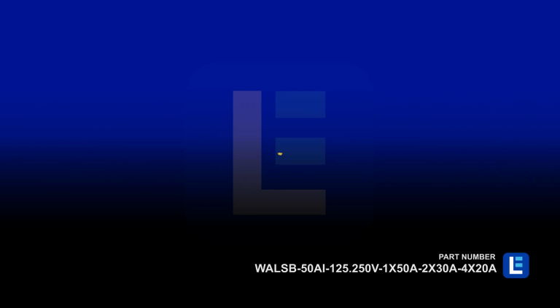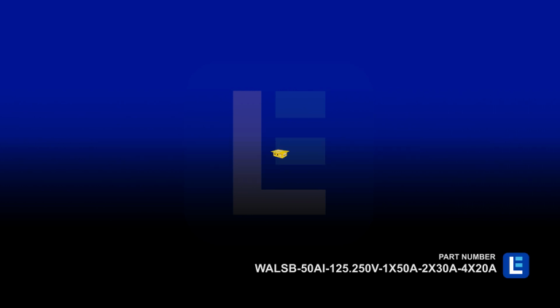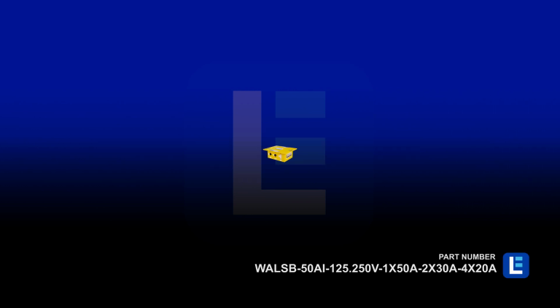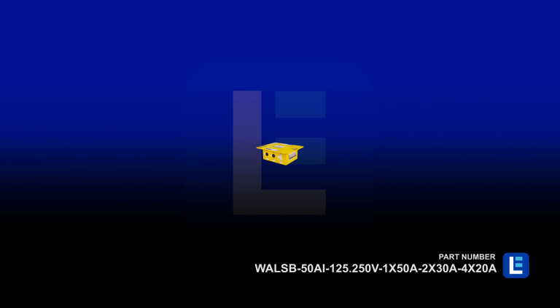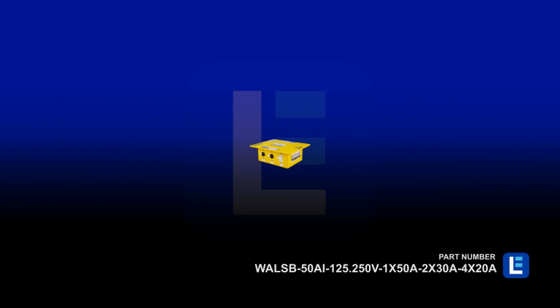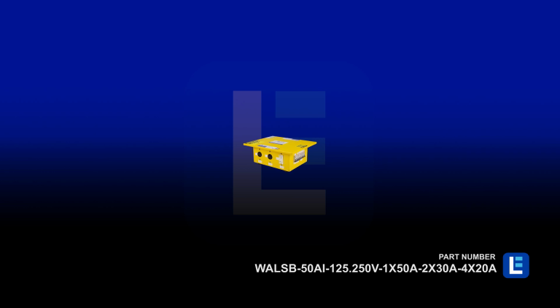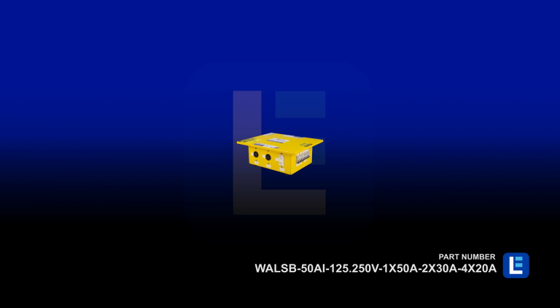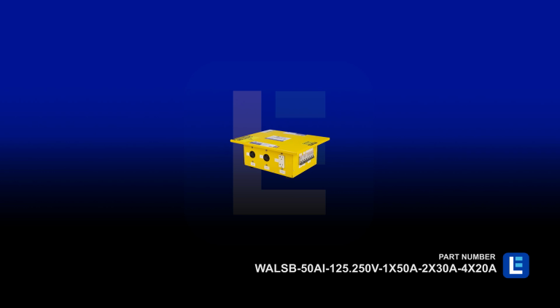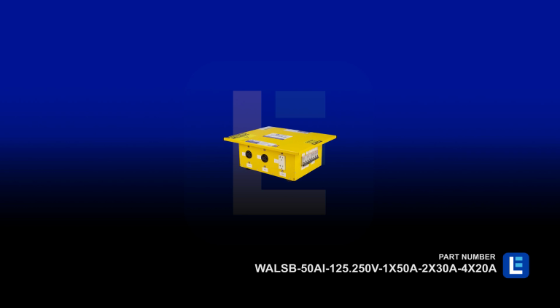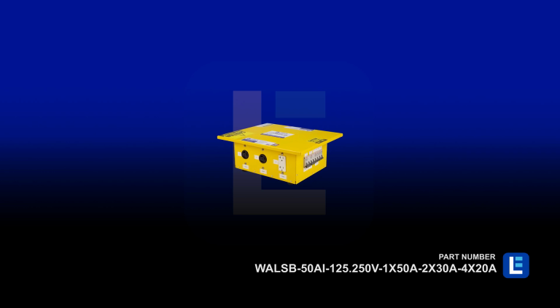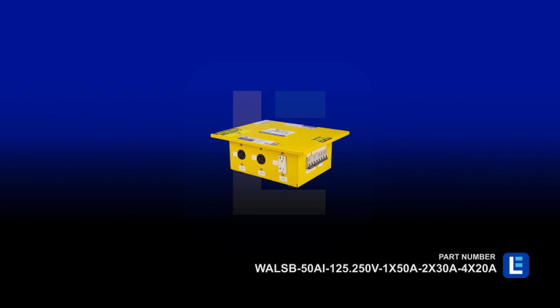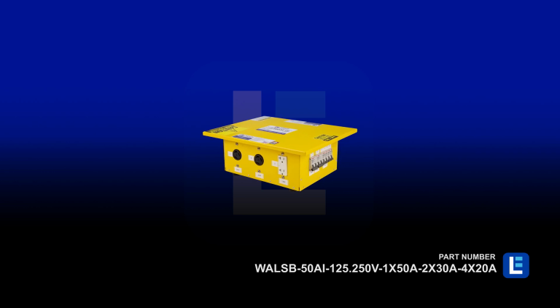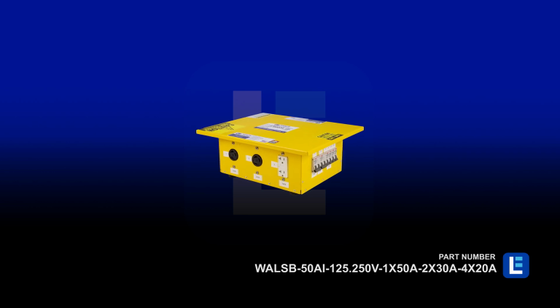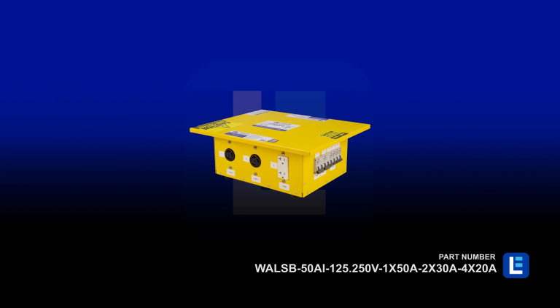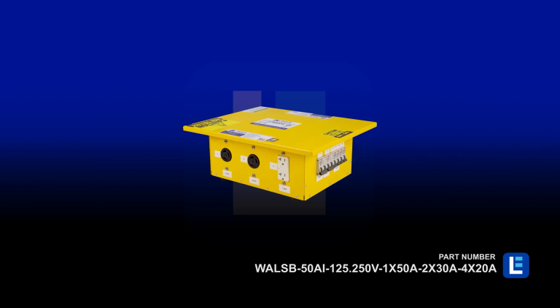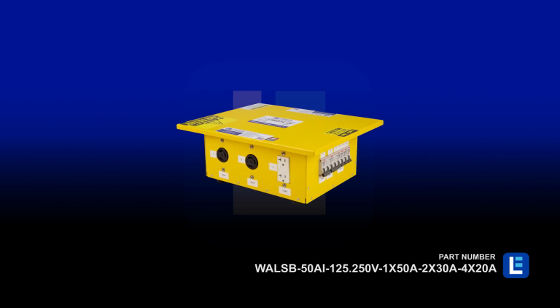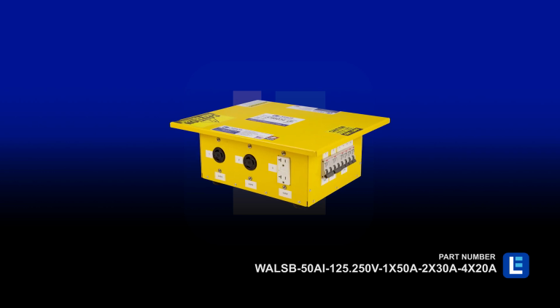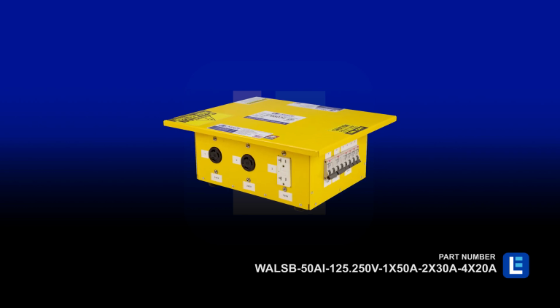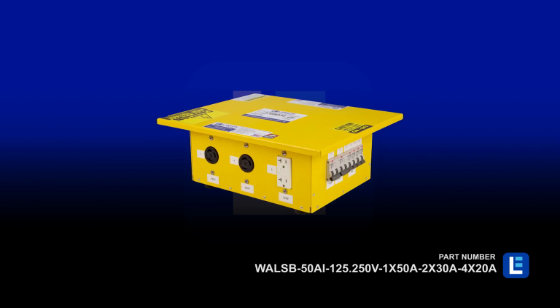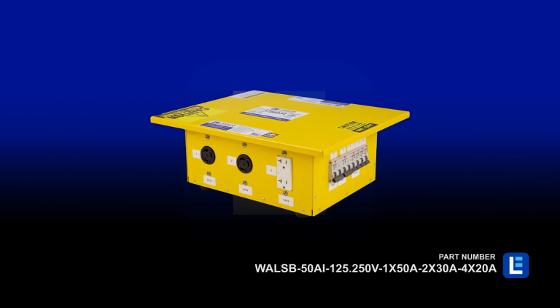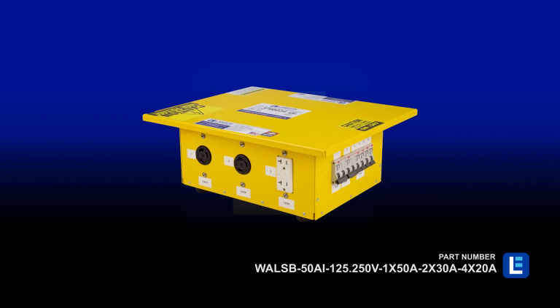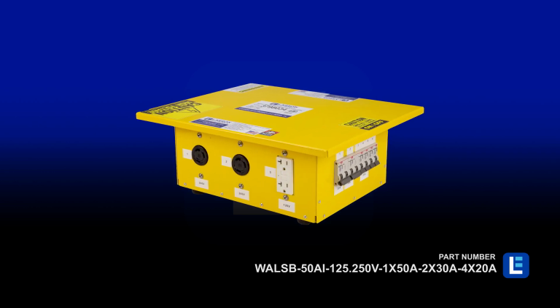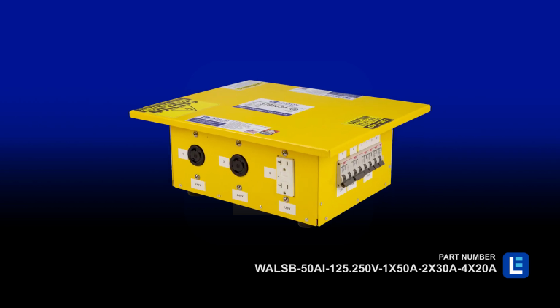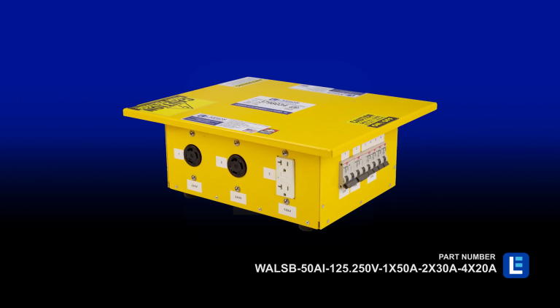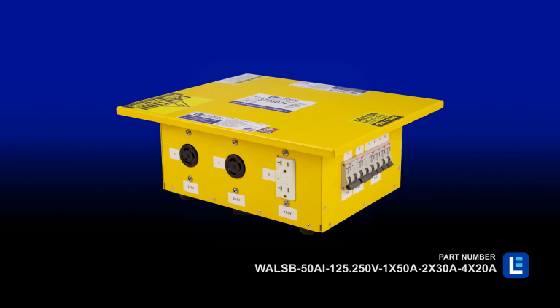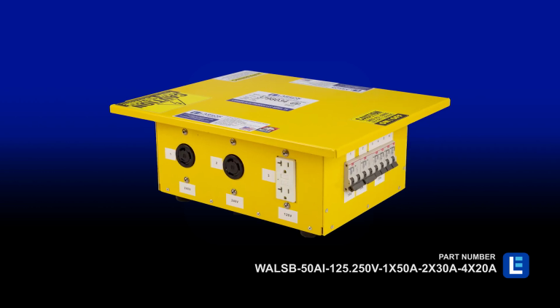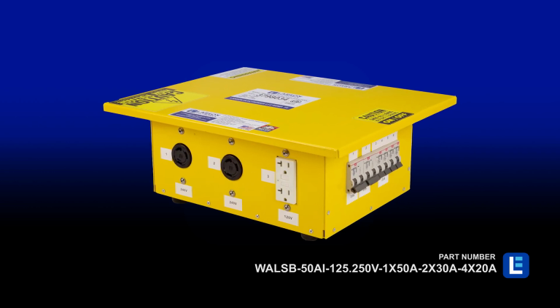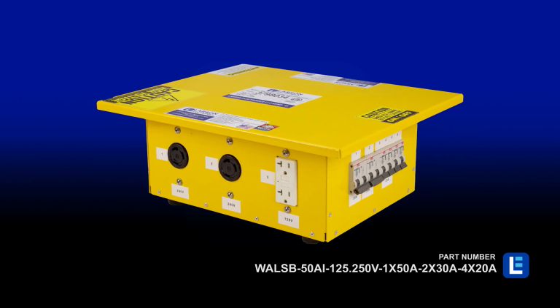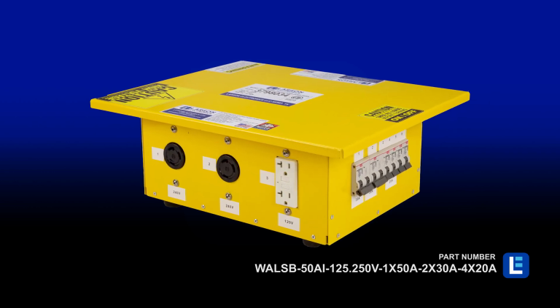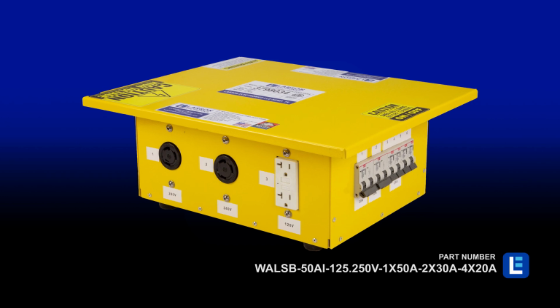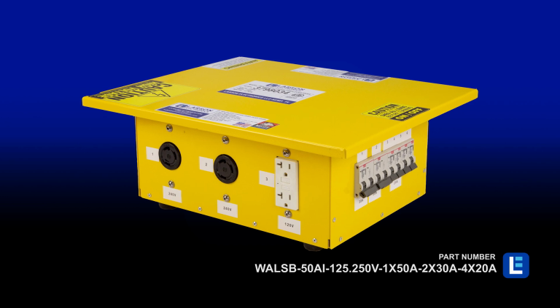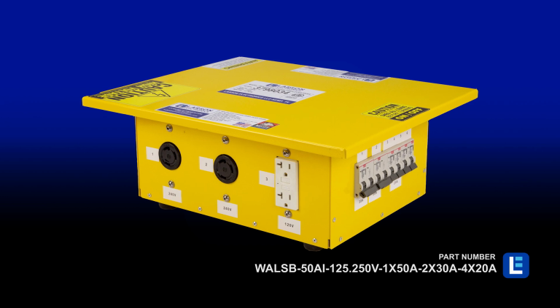The Larson Electronics Portable Spider Box is used for indoor, outdoor, and rugged applications.